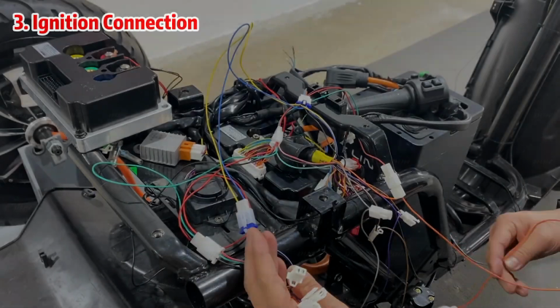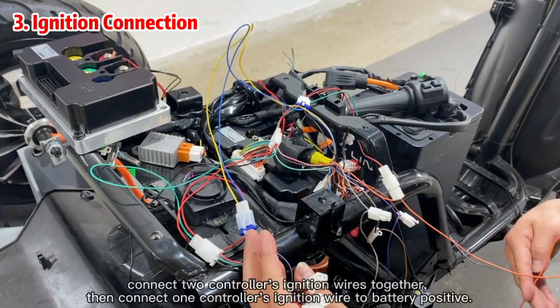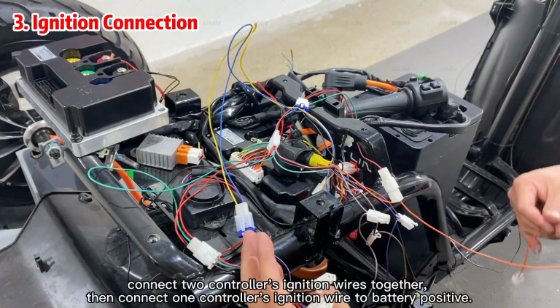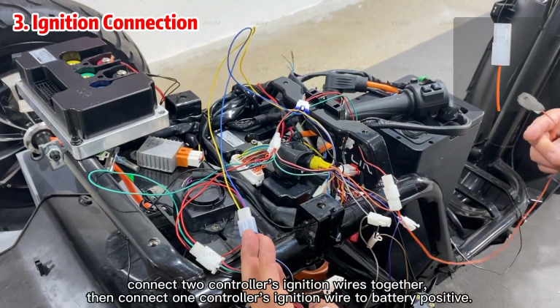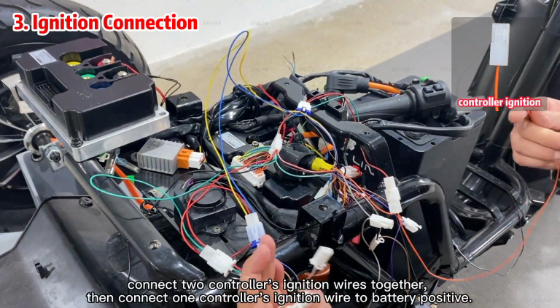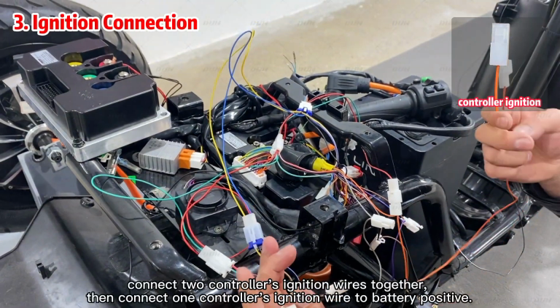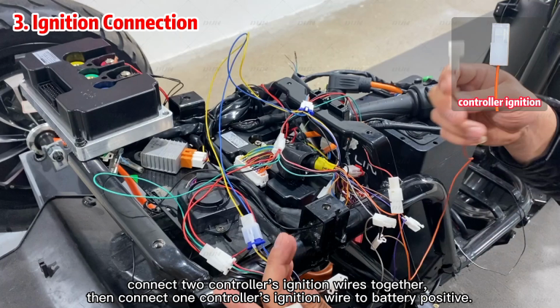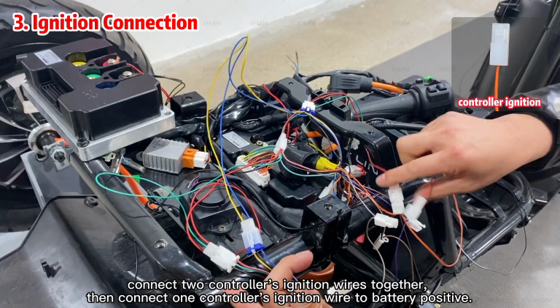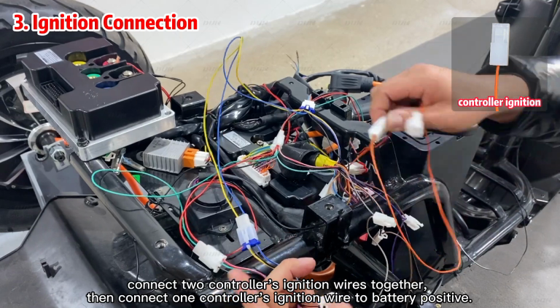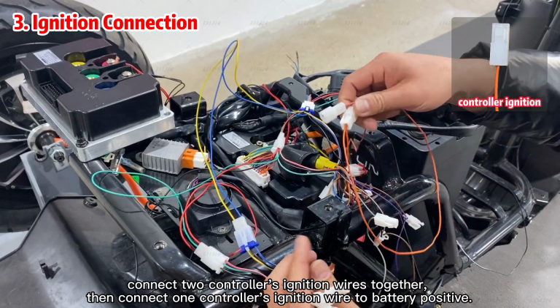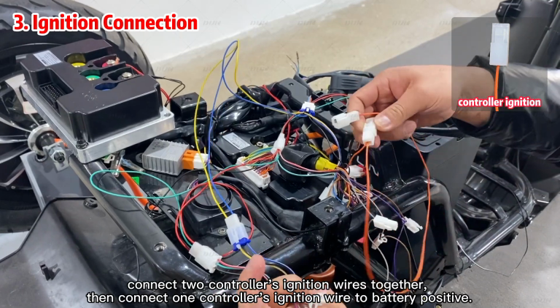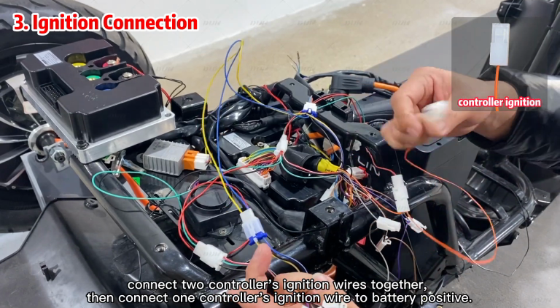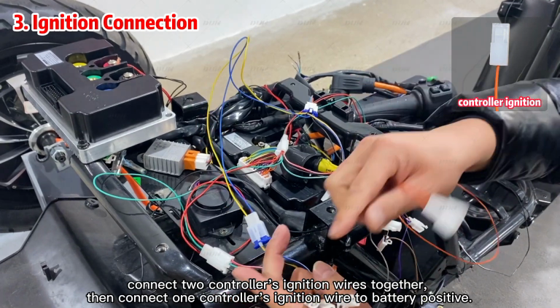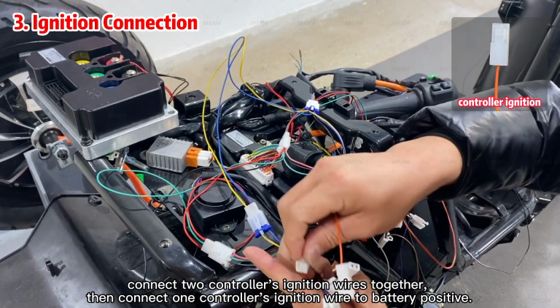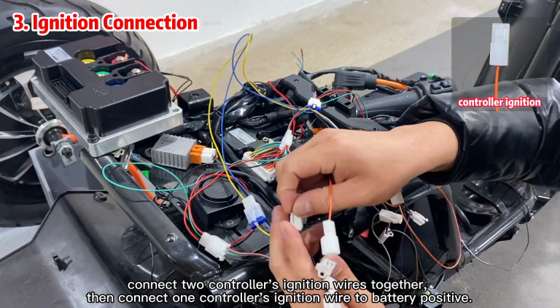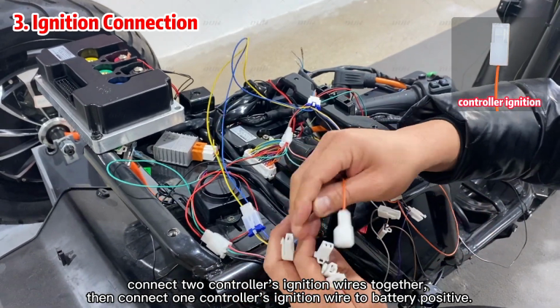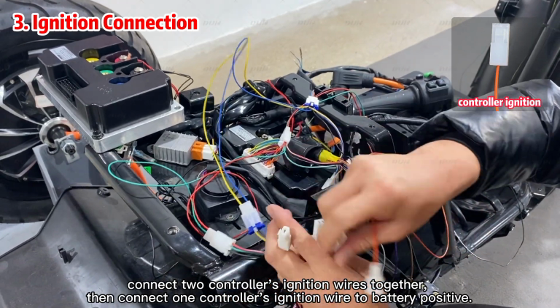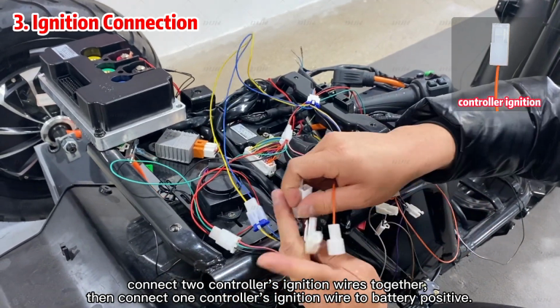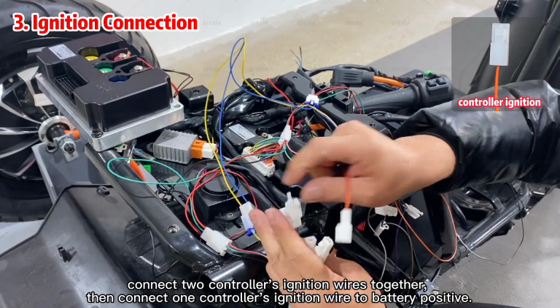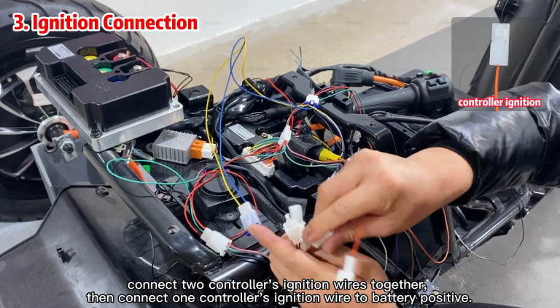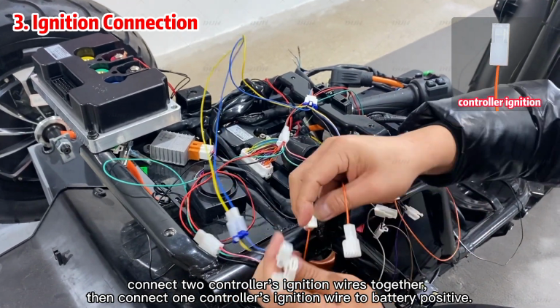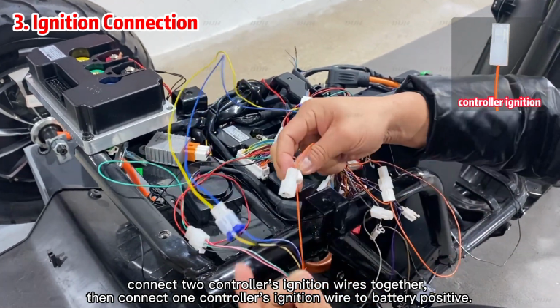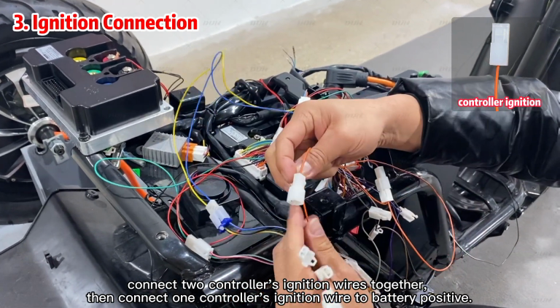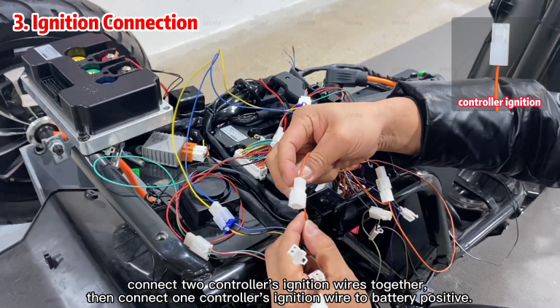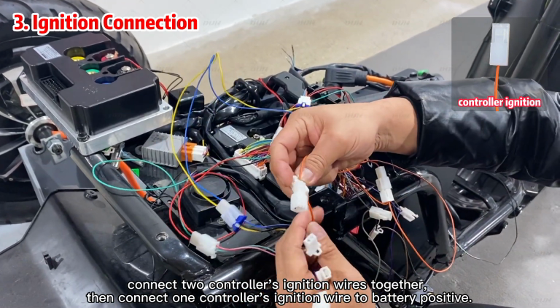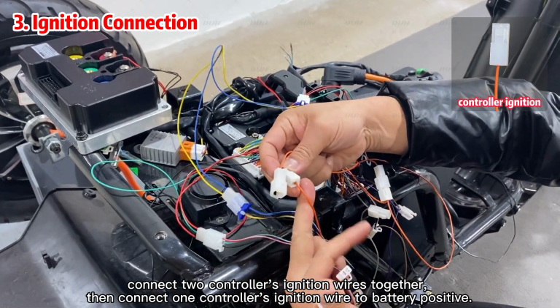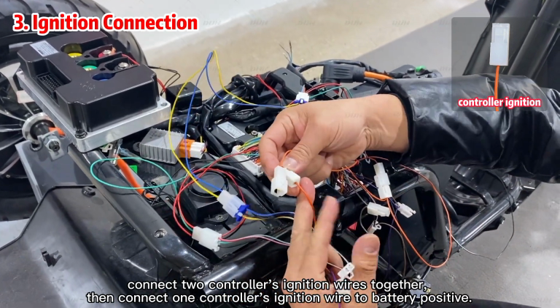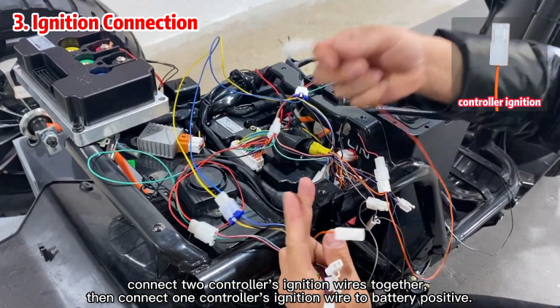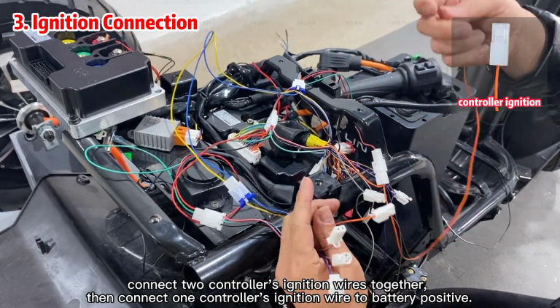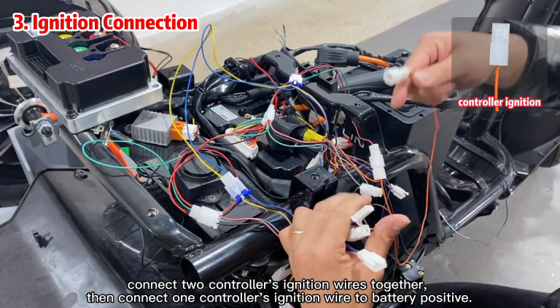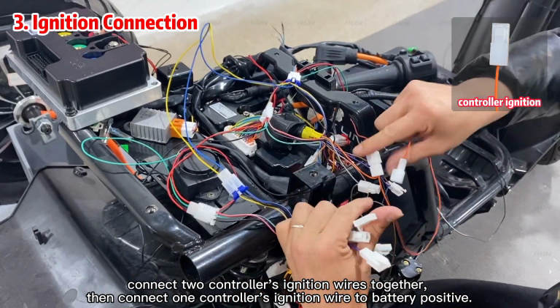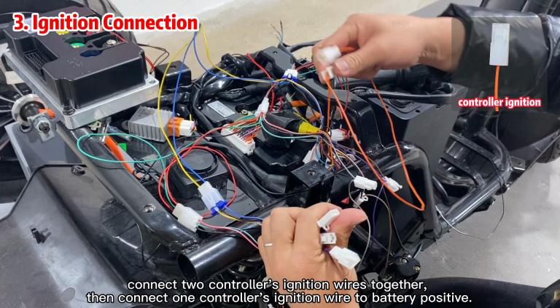Connect the two controllers' ignition wires together, then connect one controller's ignition wire to the battery positive.